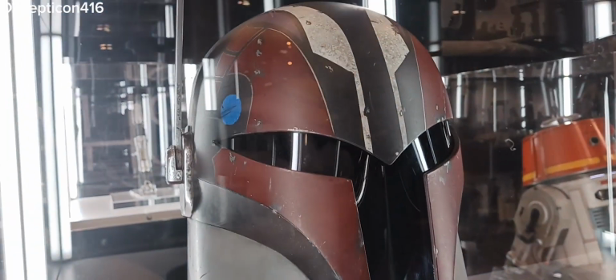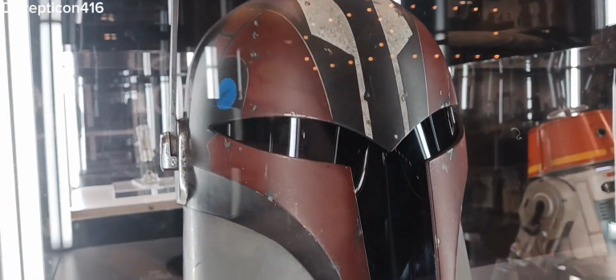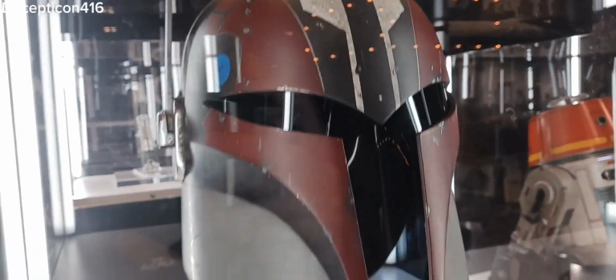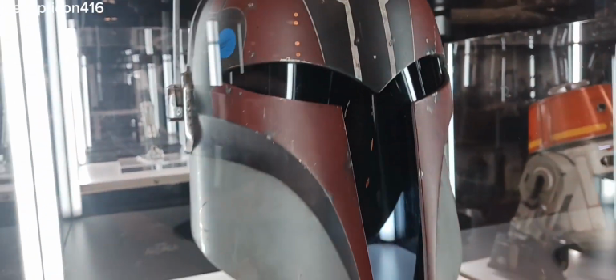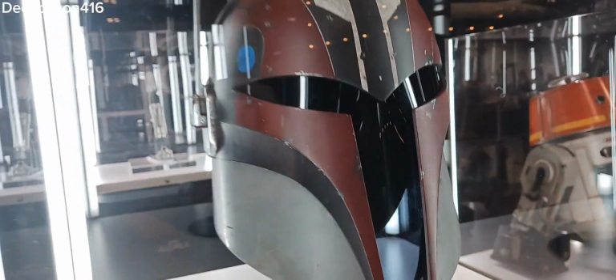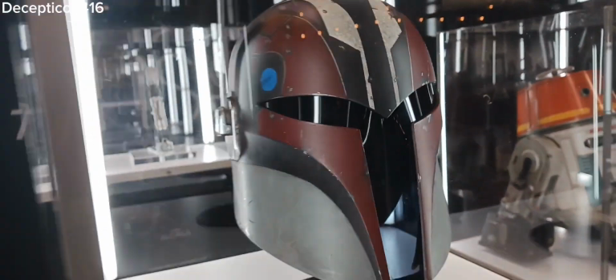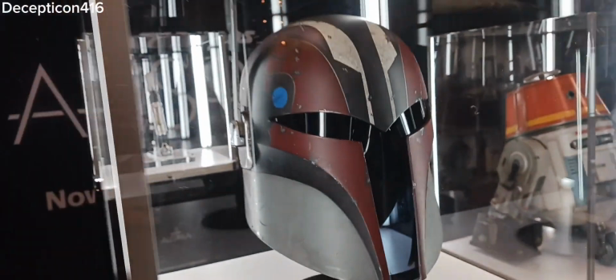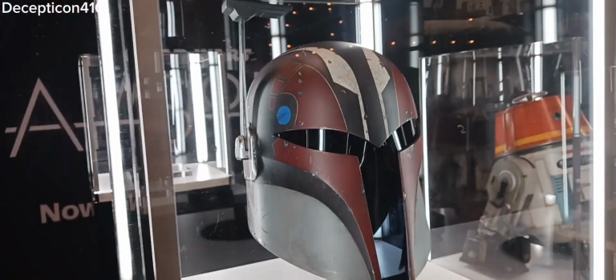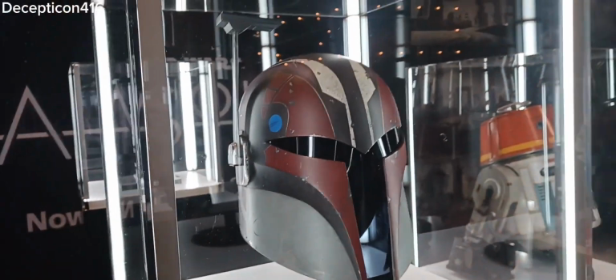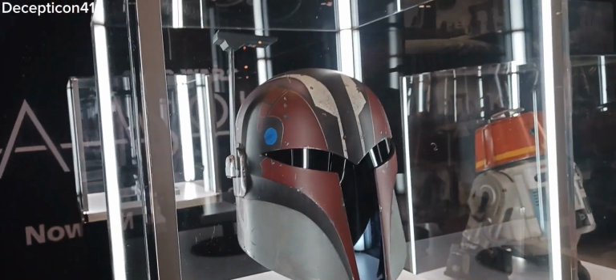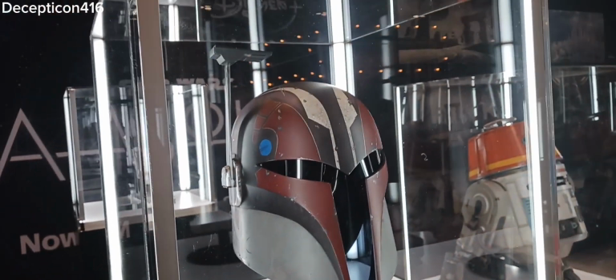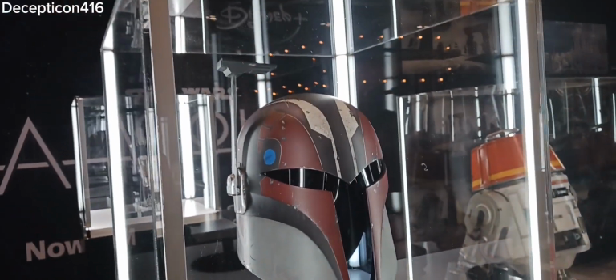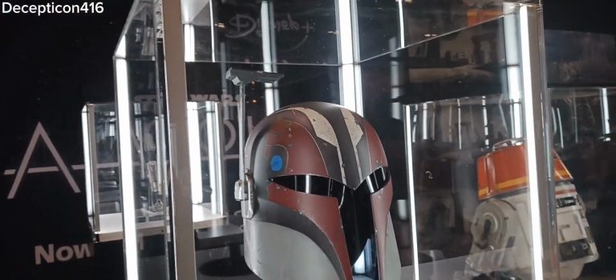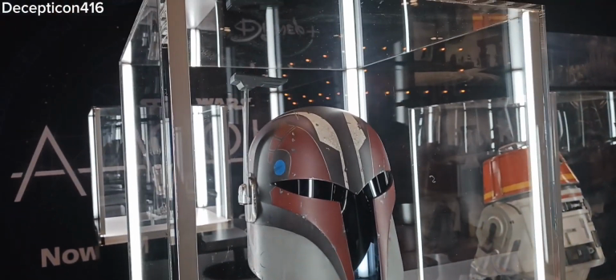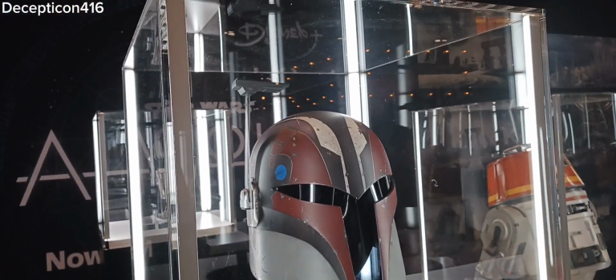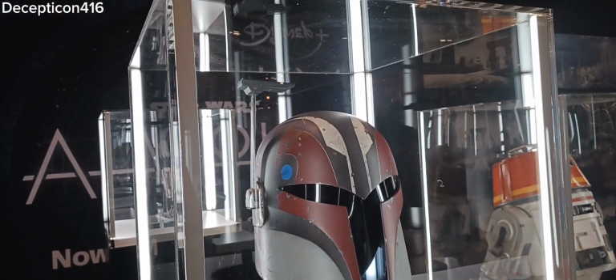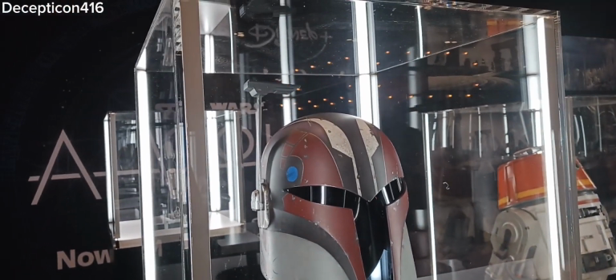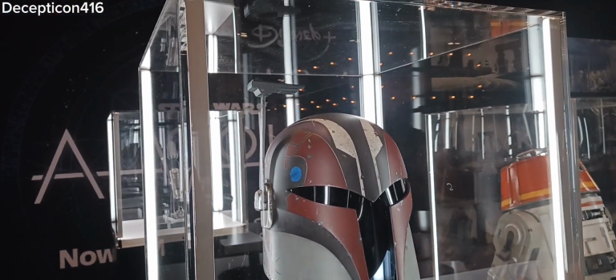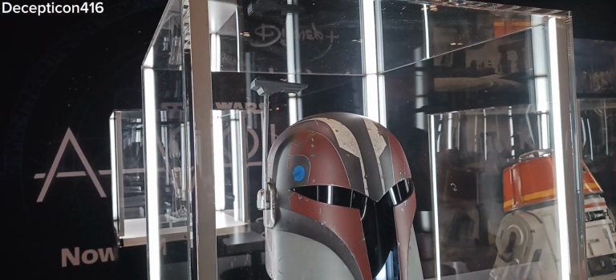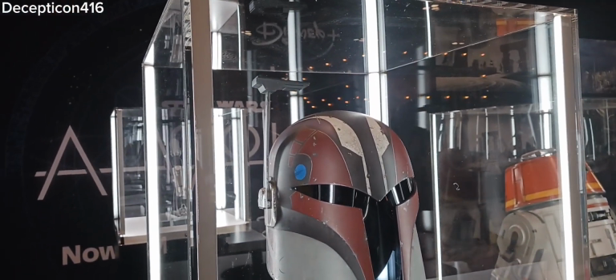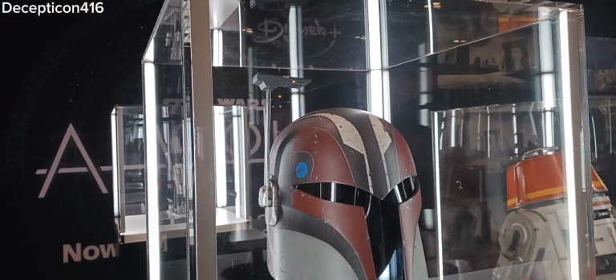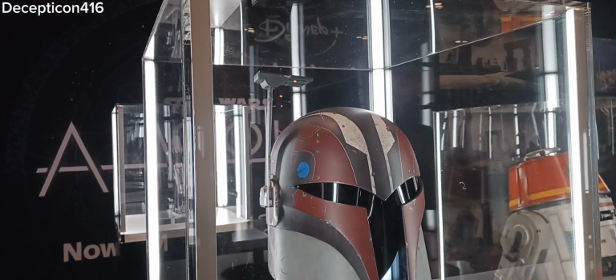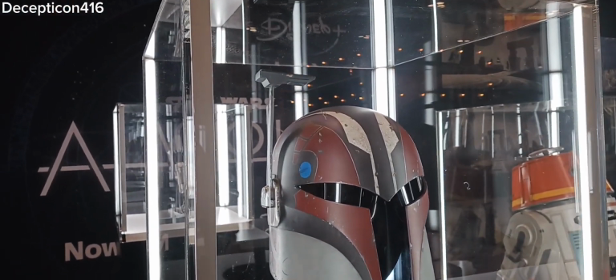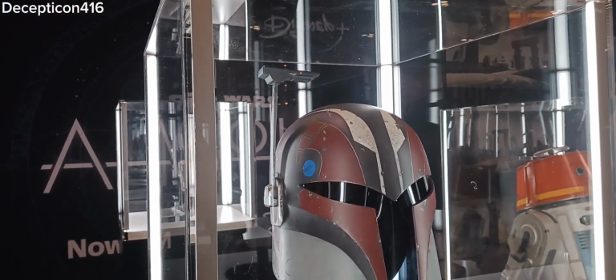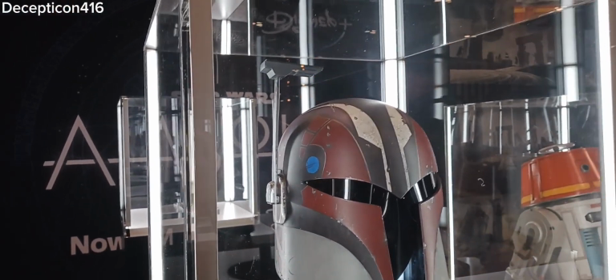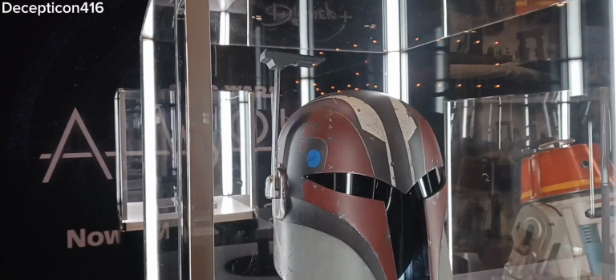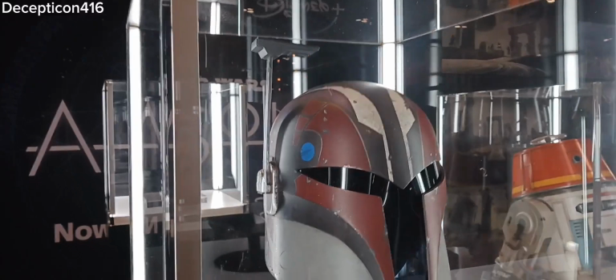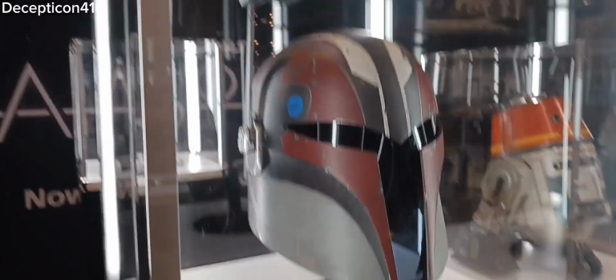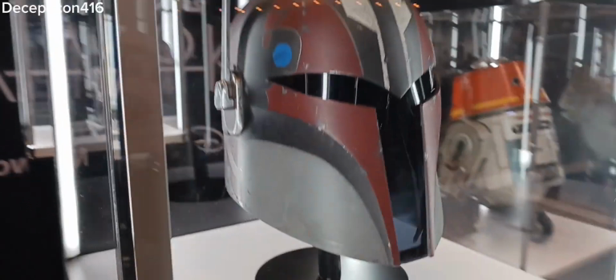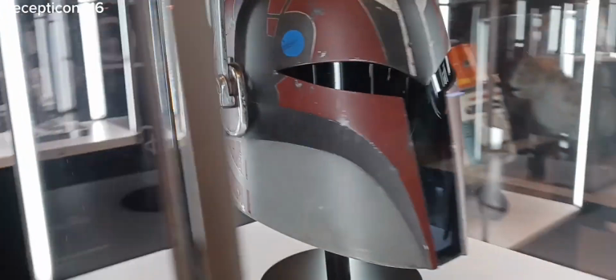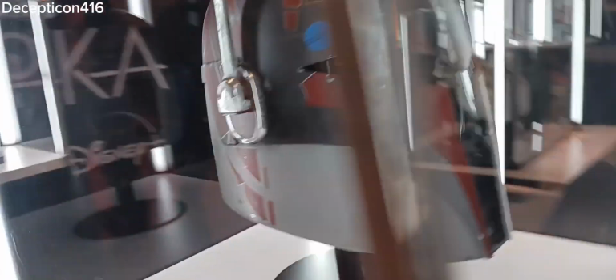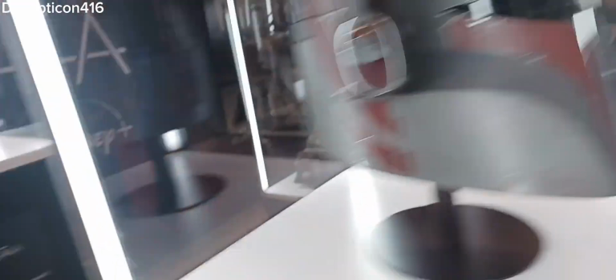Here's Sabine's helmet. Look at that. That is so cool.